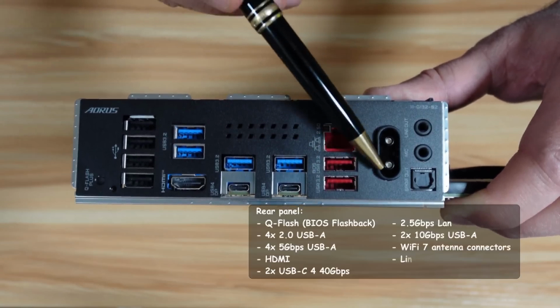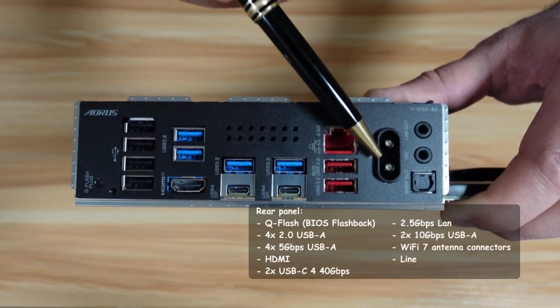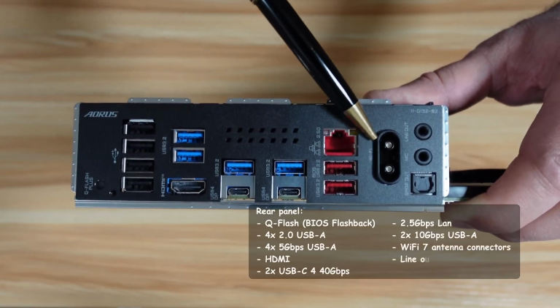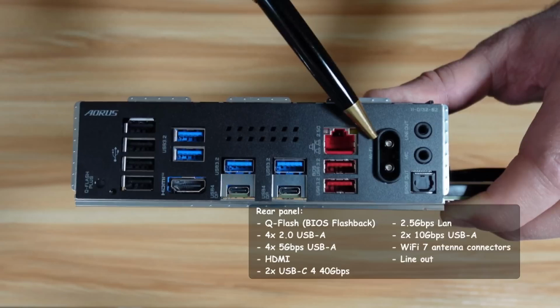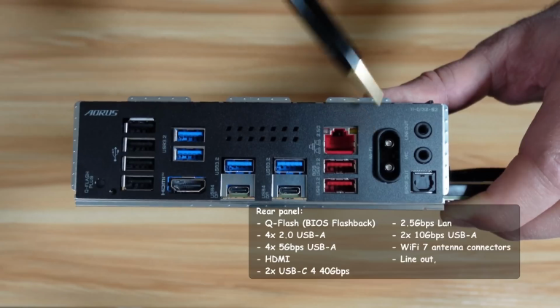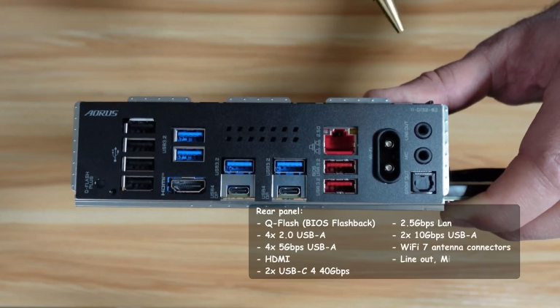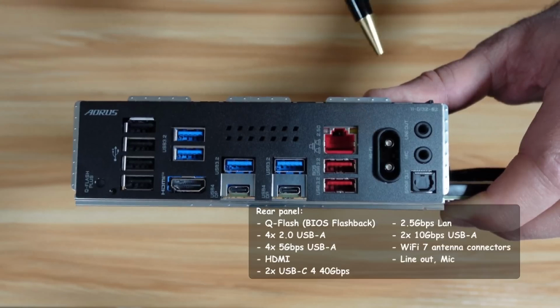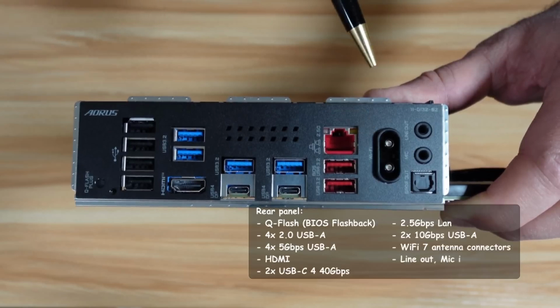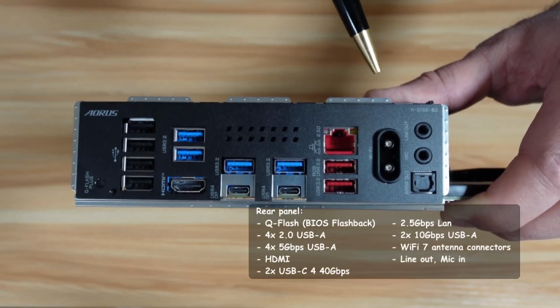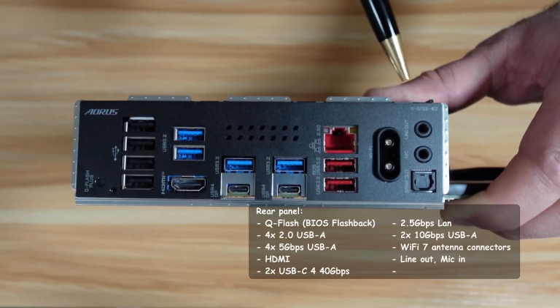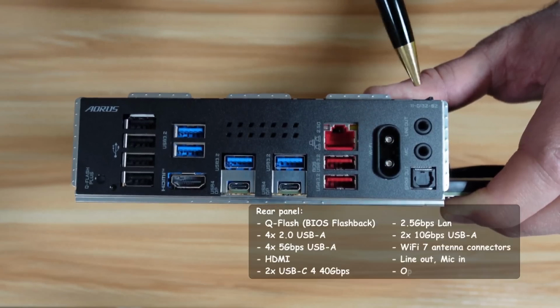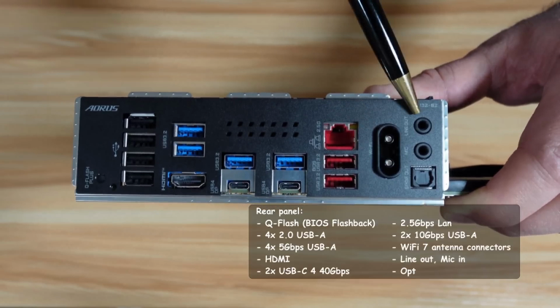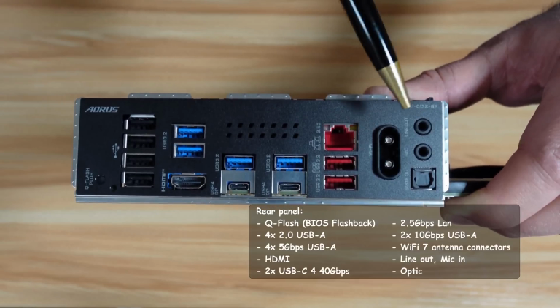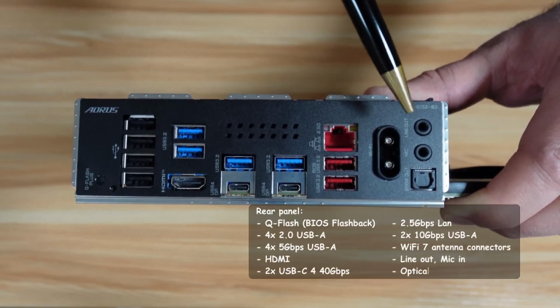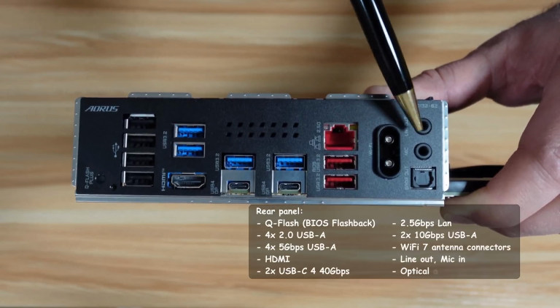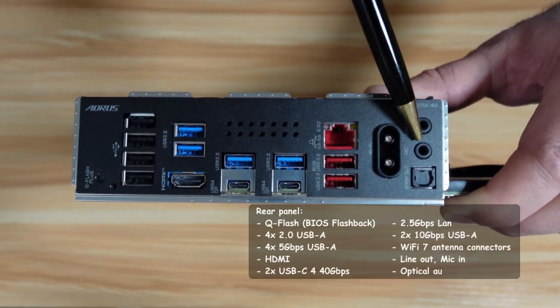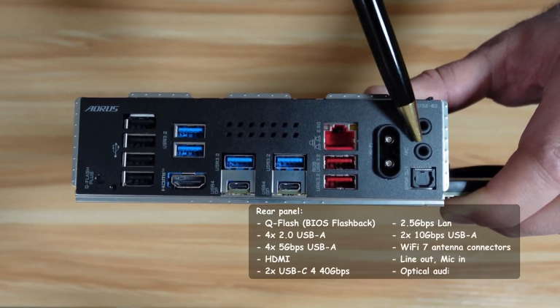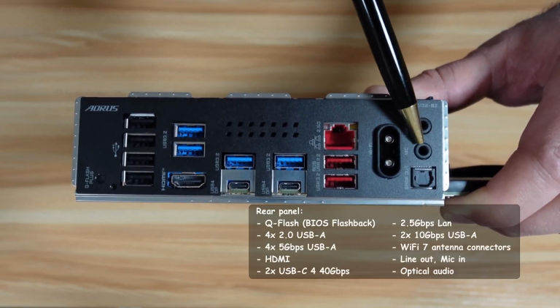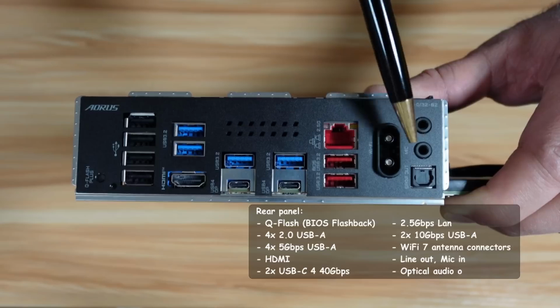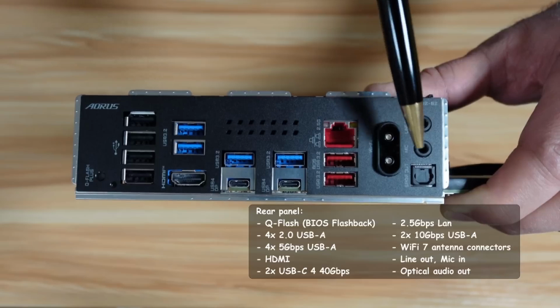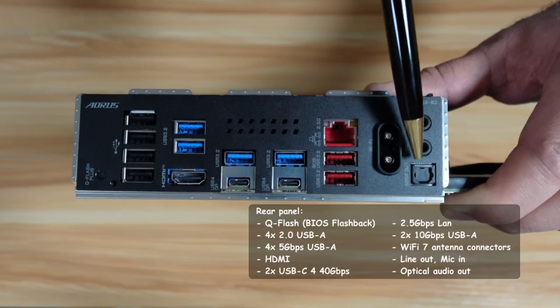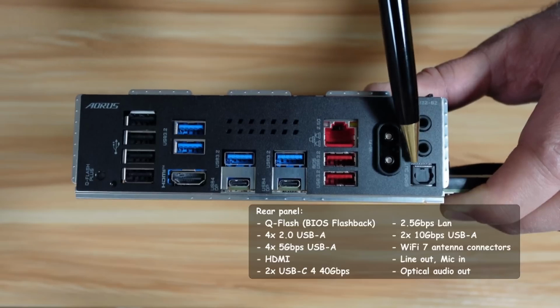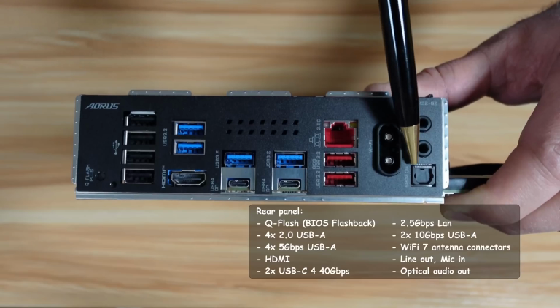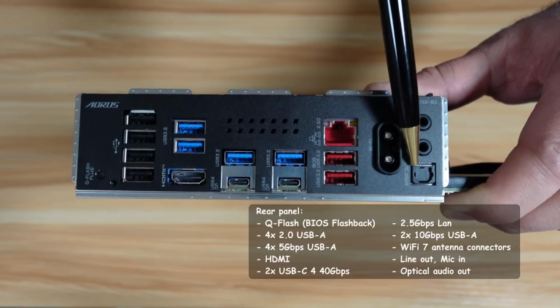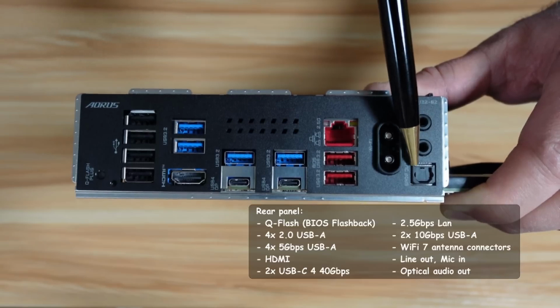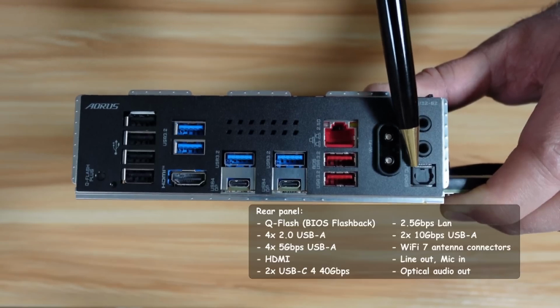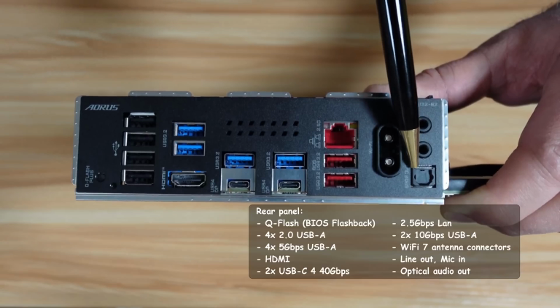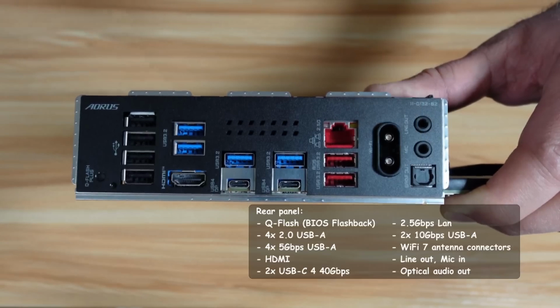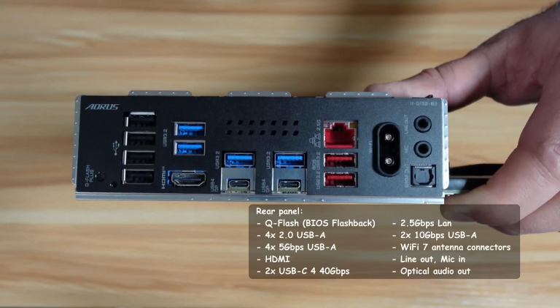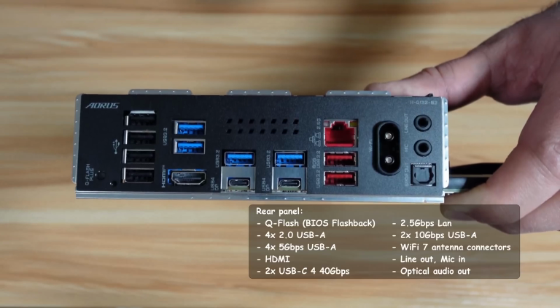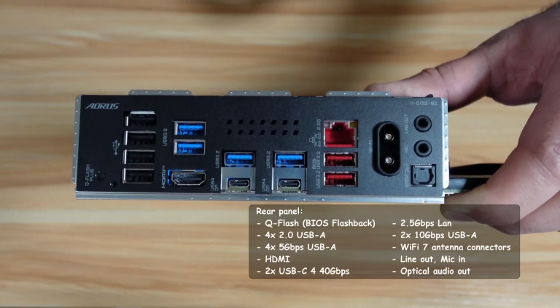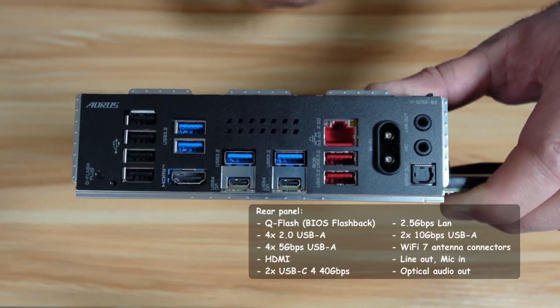There's the Wi-Fi antenna connector, line out, microphone in, and SPDIF out for digital audio.